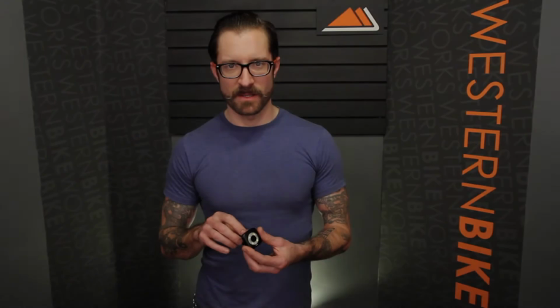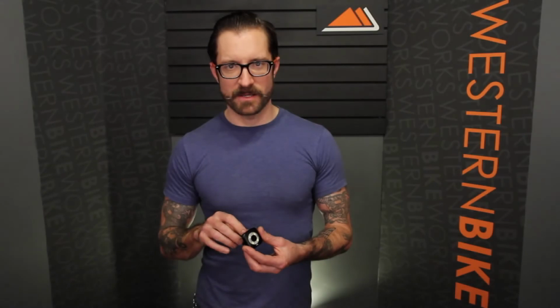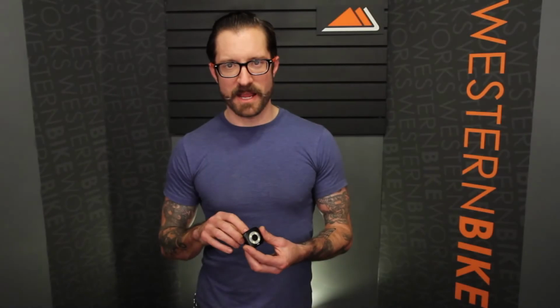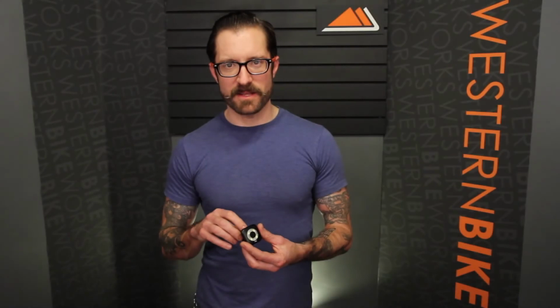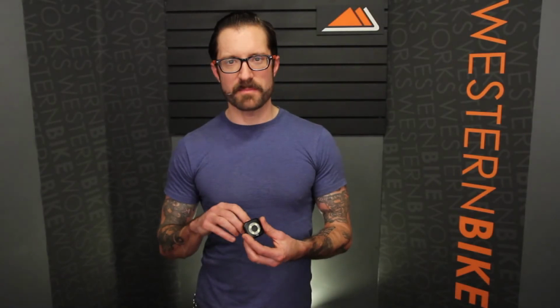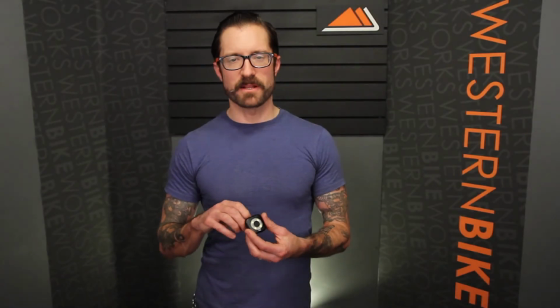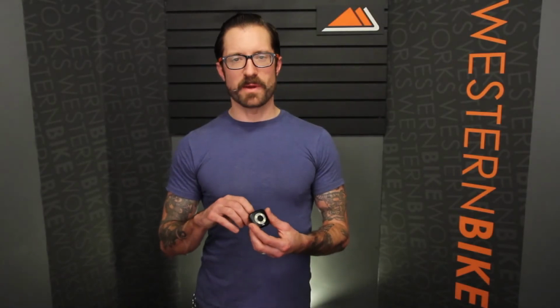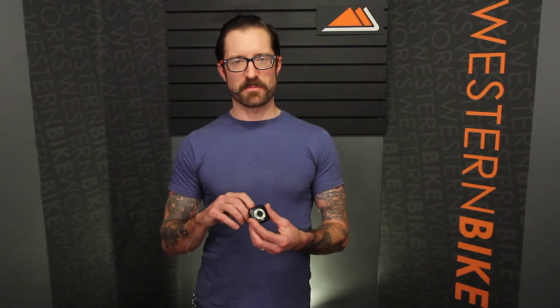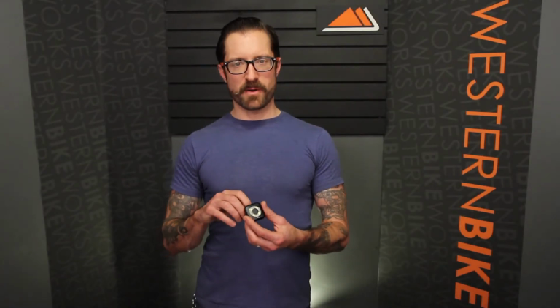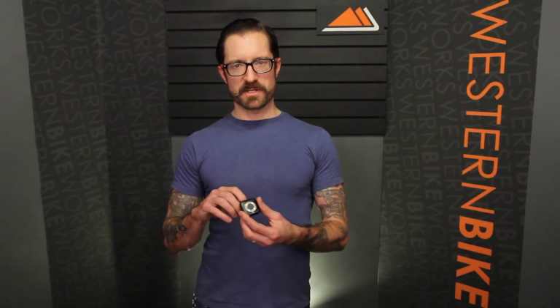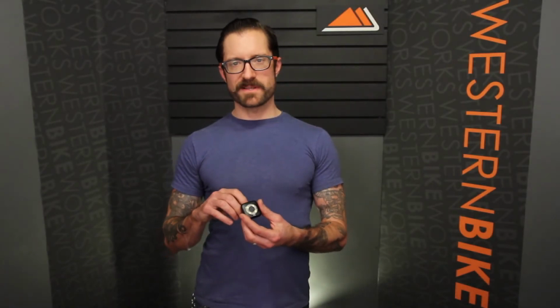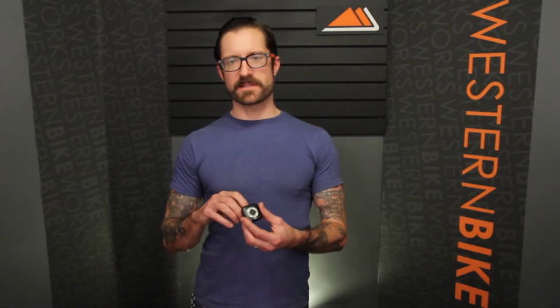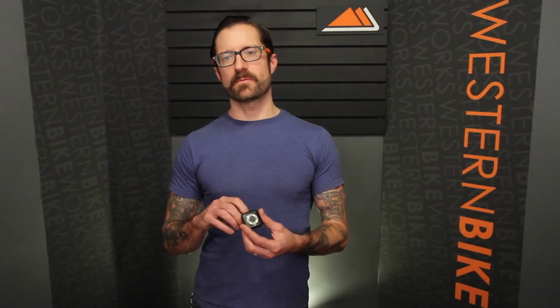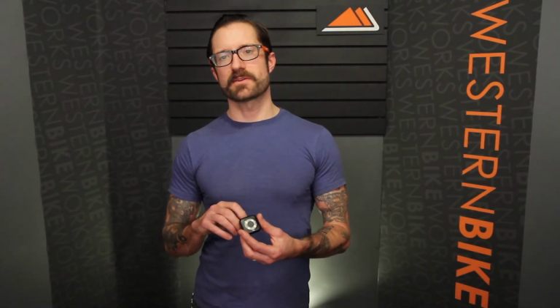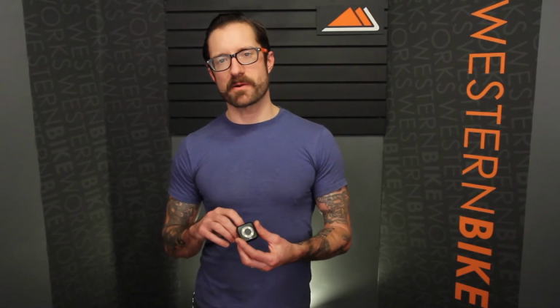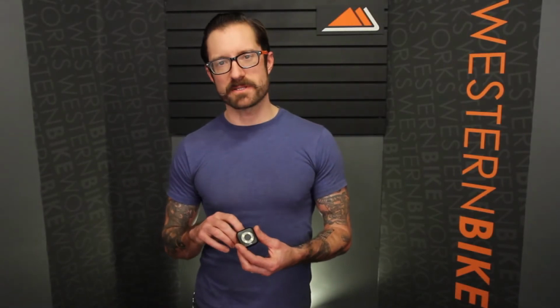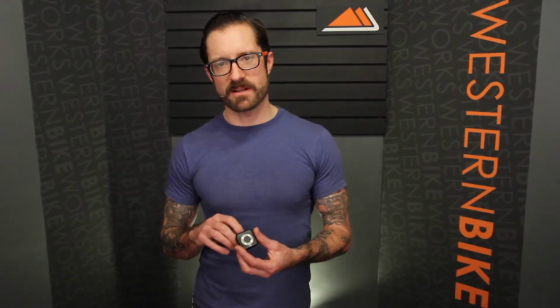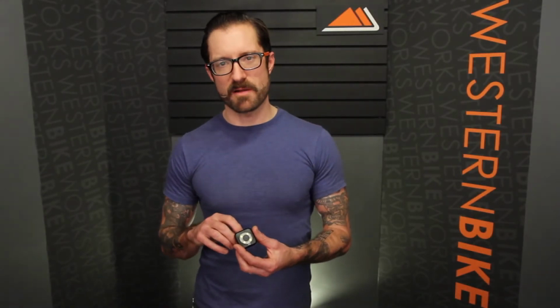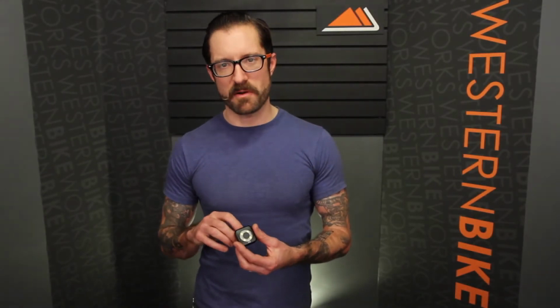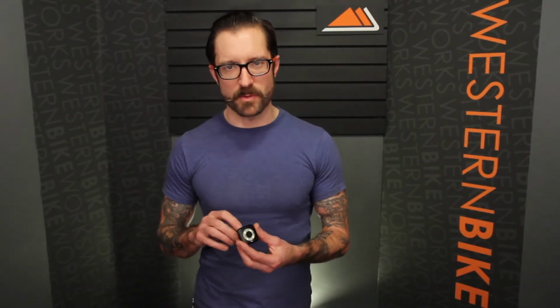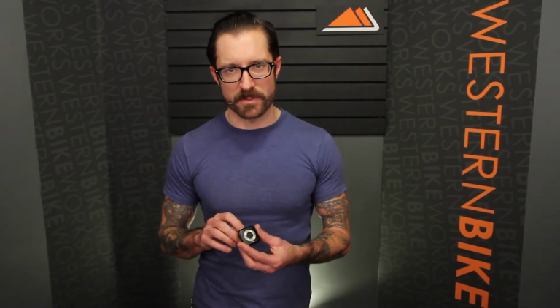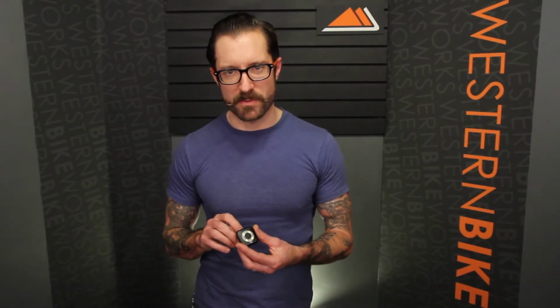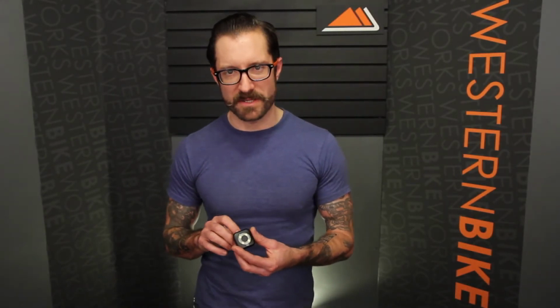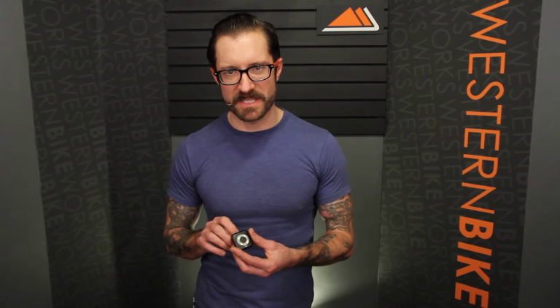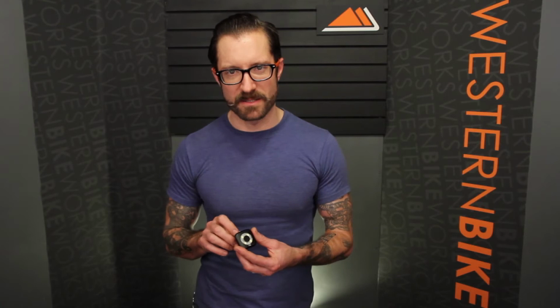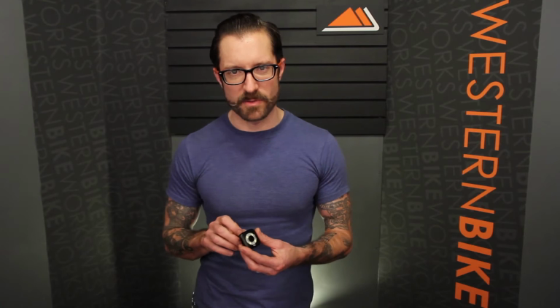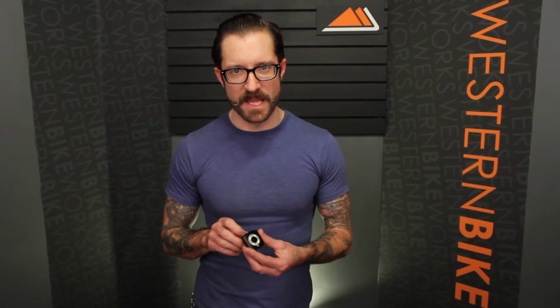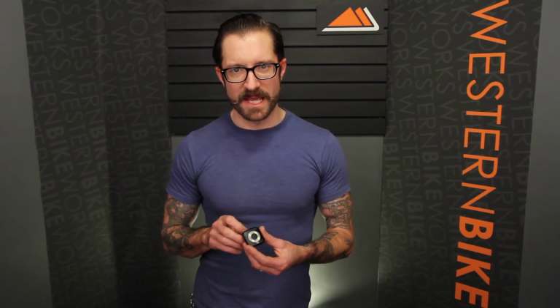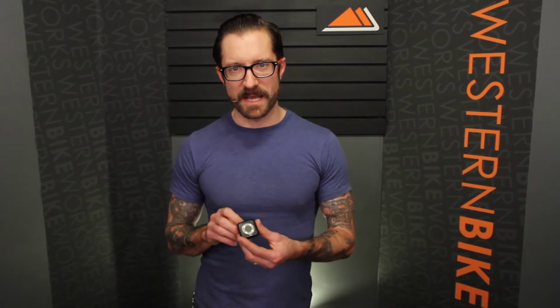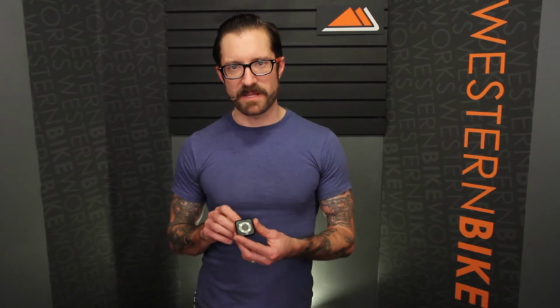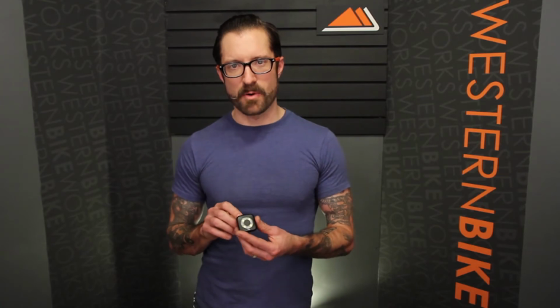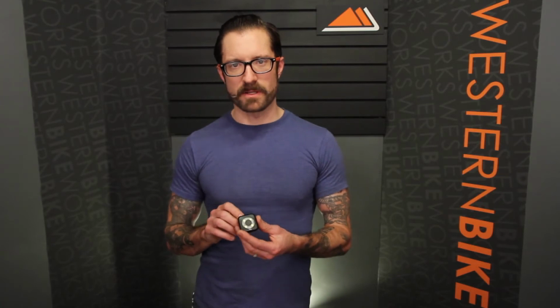Good day, I'm Dylan at Western Bike Works. Visit us at westernbikeworks.com or at our store at Northwest 17th and Lovejoy in downtown Portland.